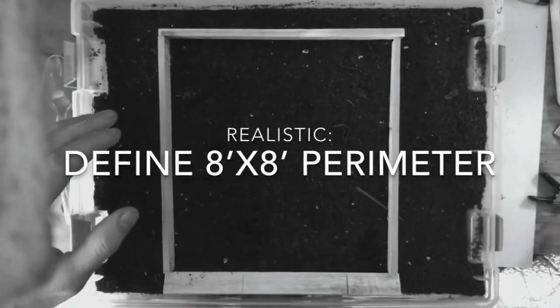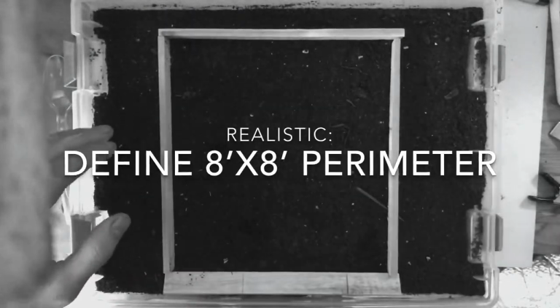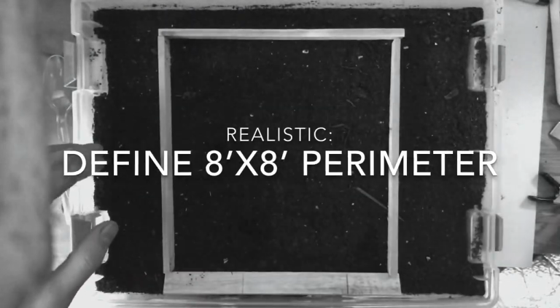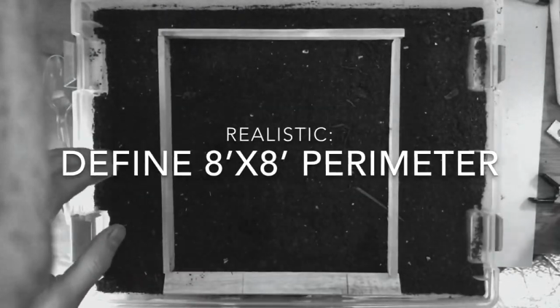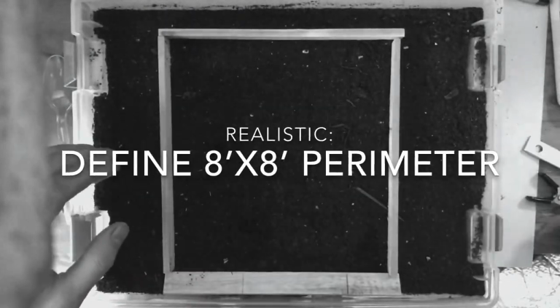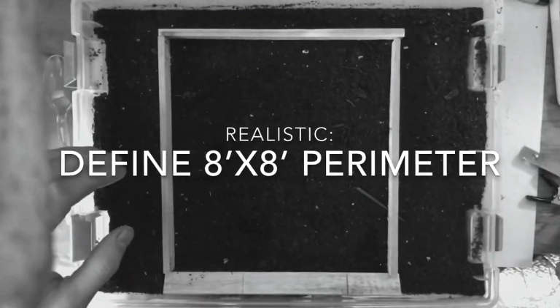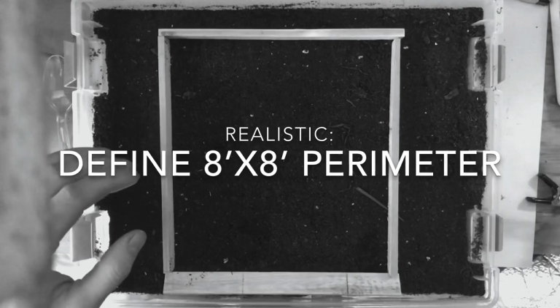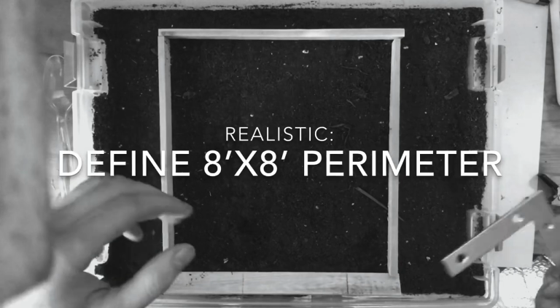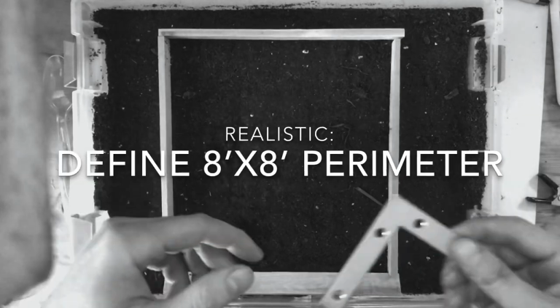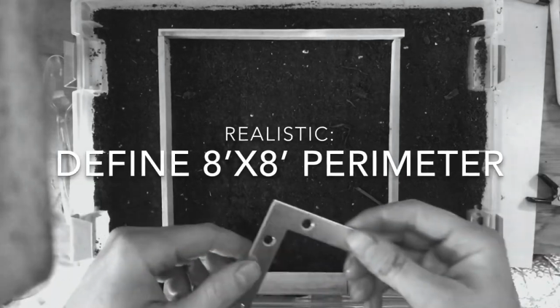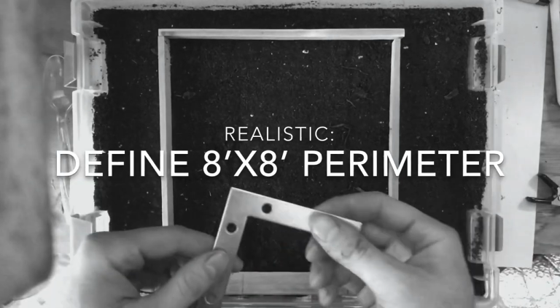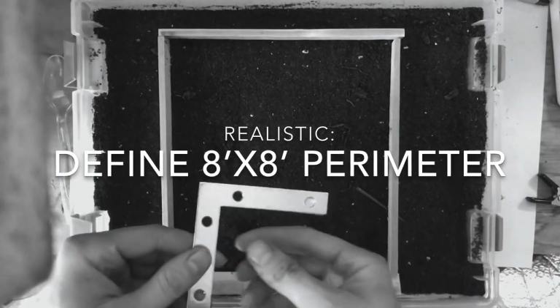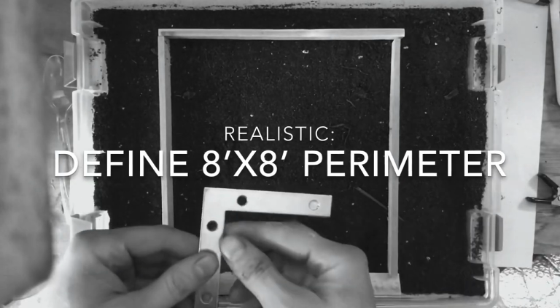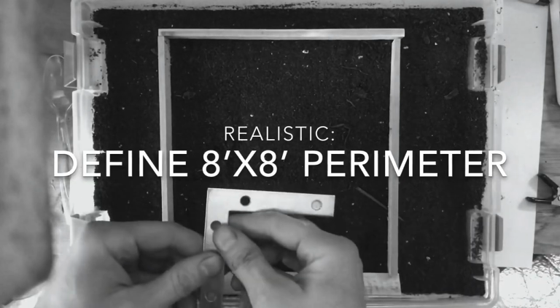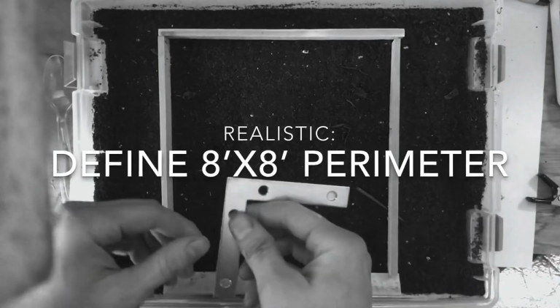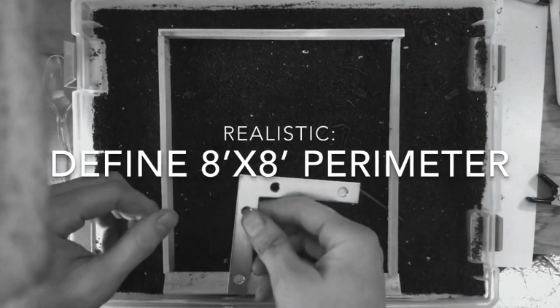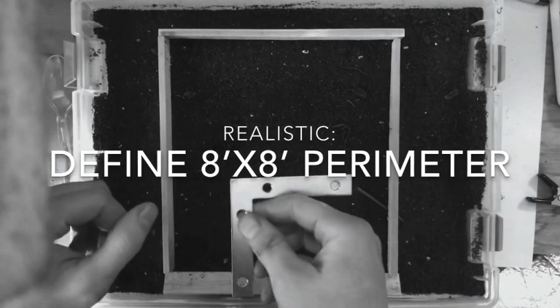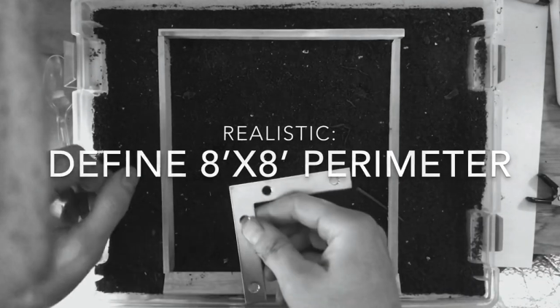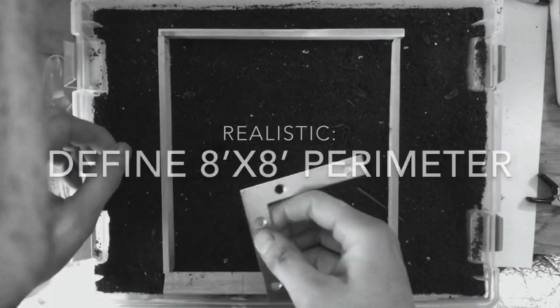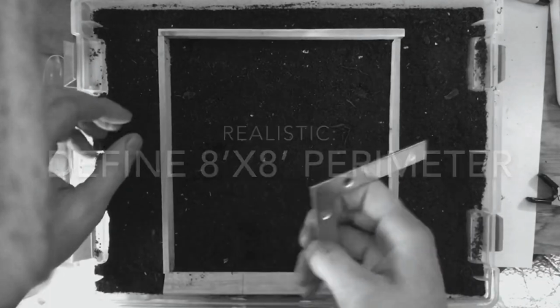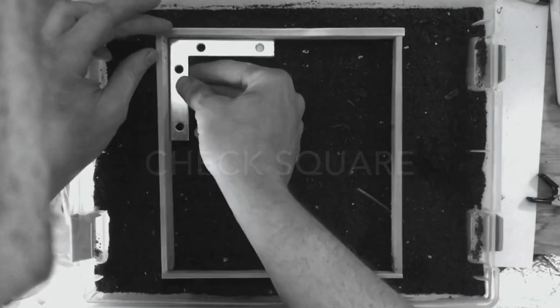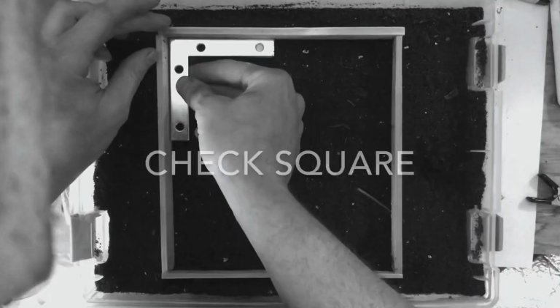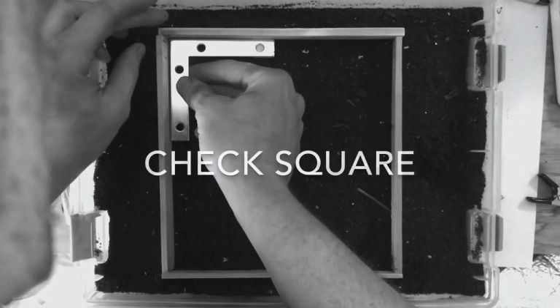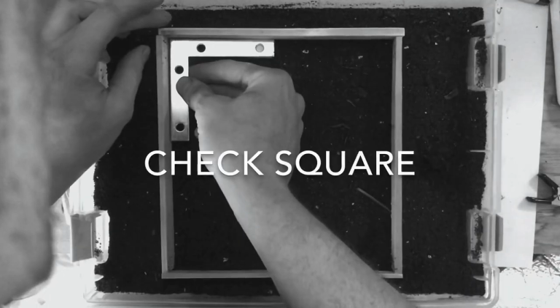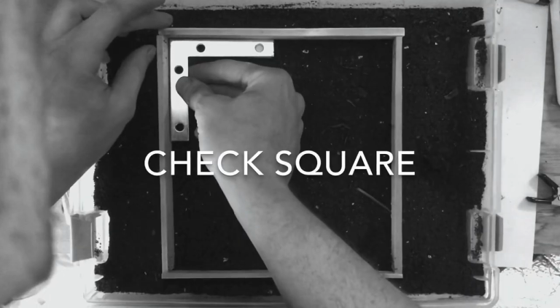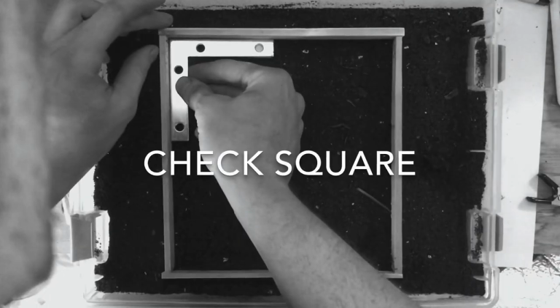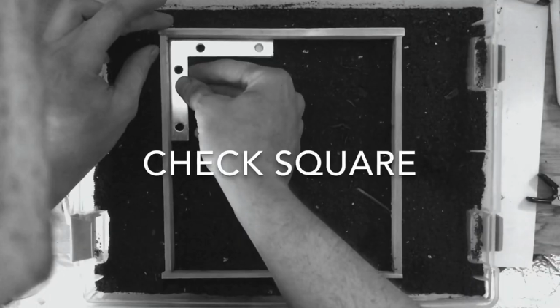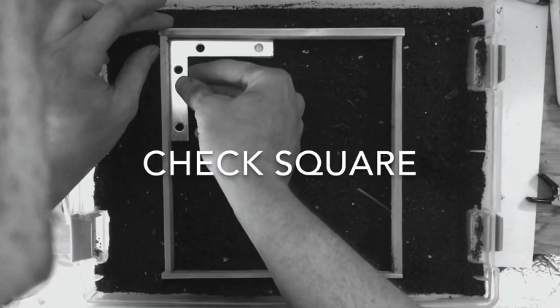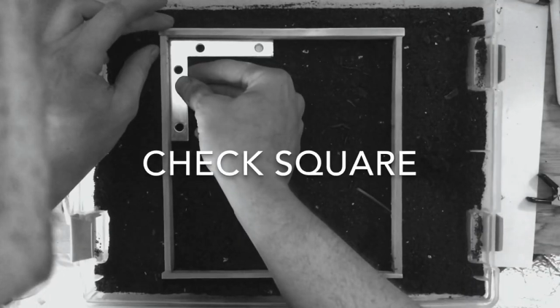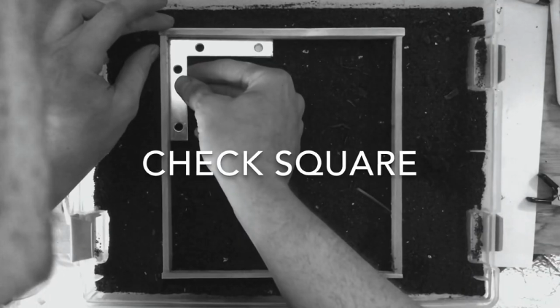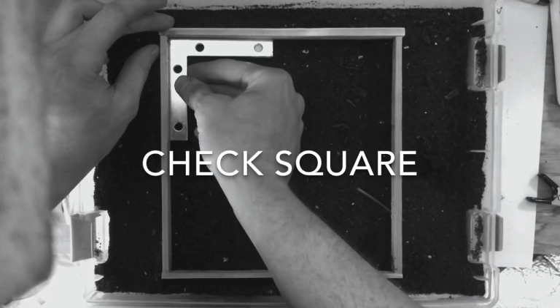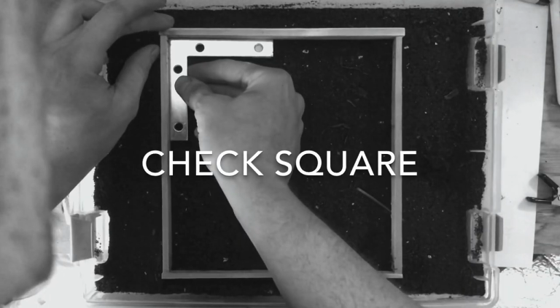Here we're defining the perimeter — 8 by 8. I'm checking that it's square.